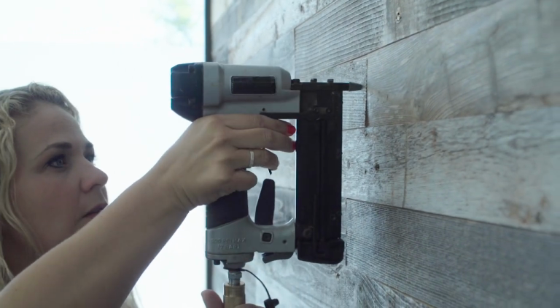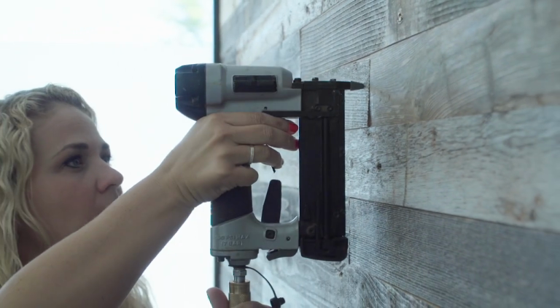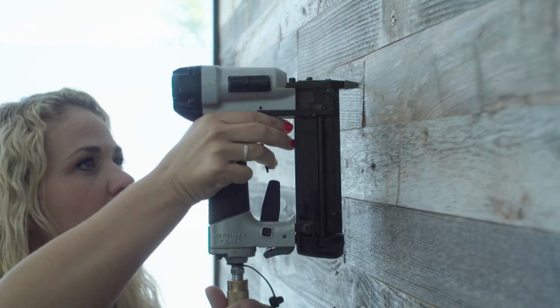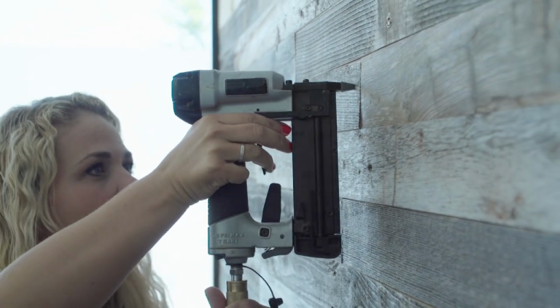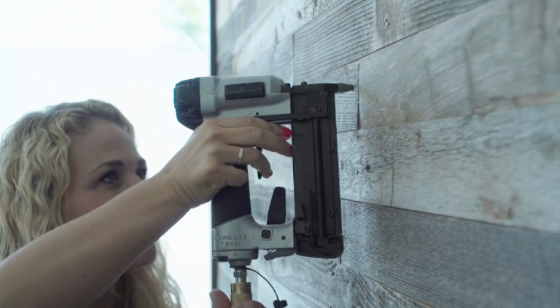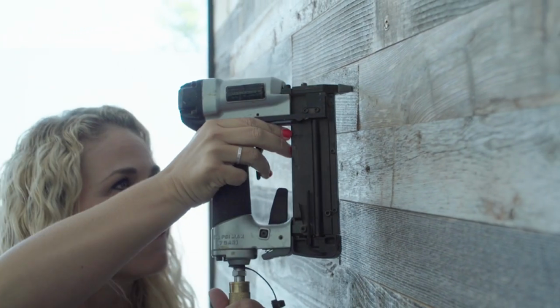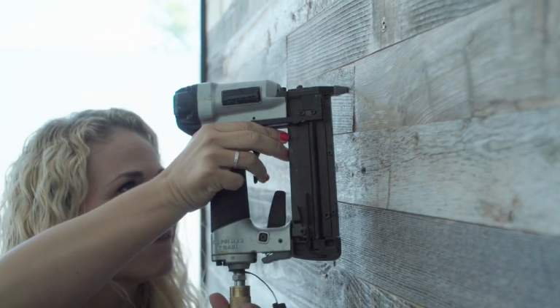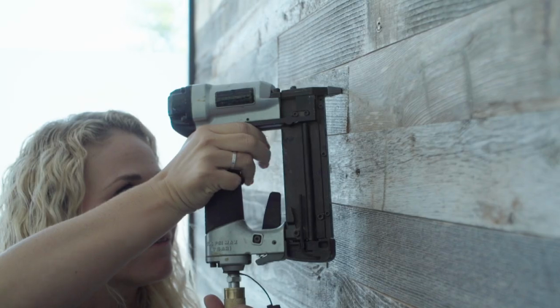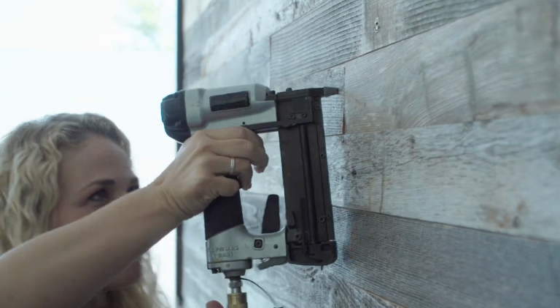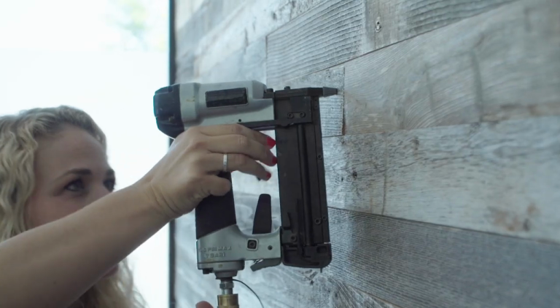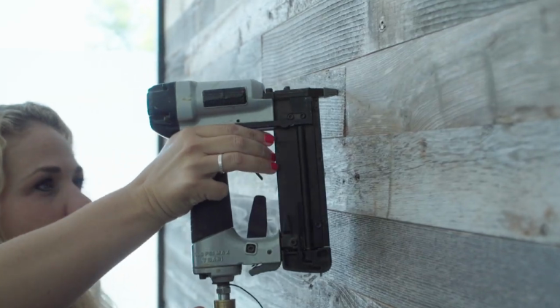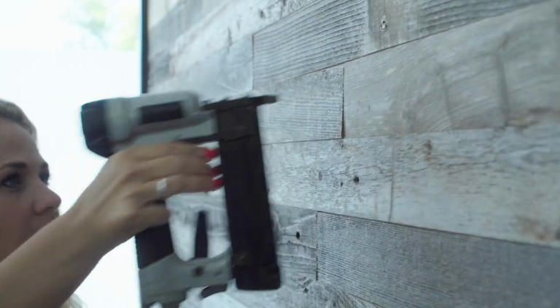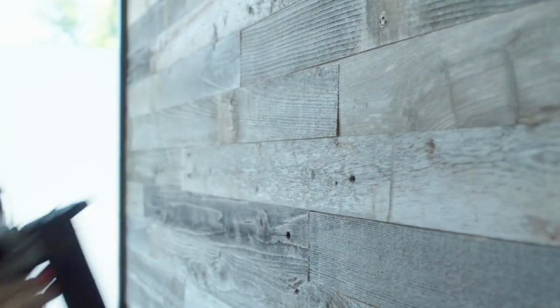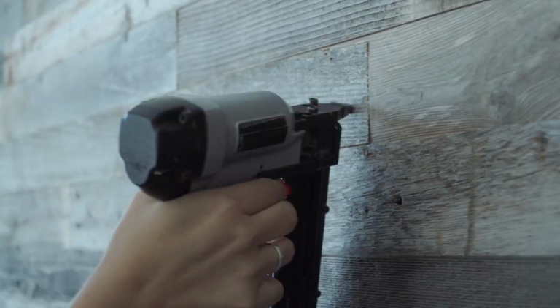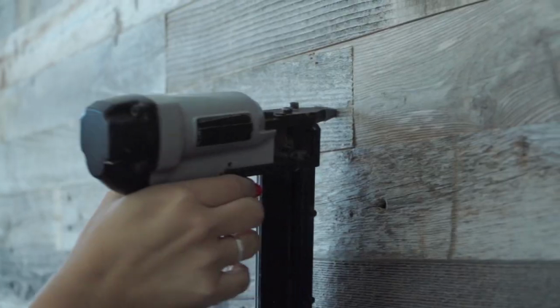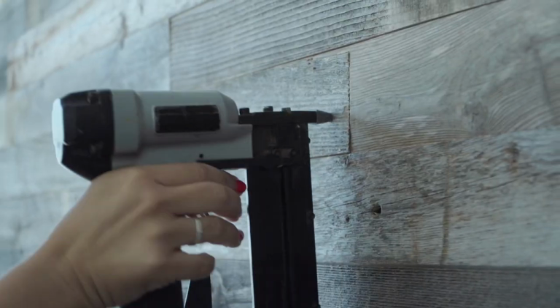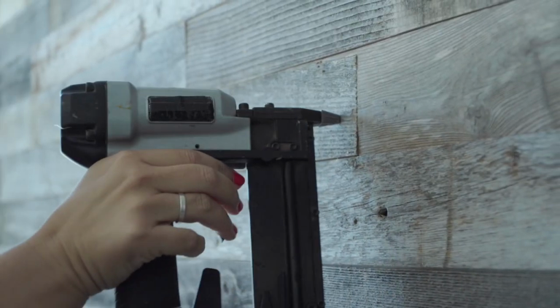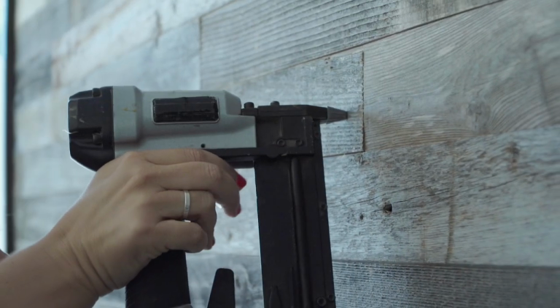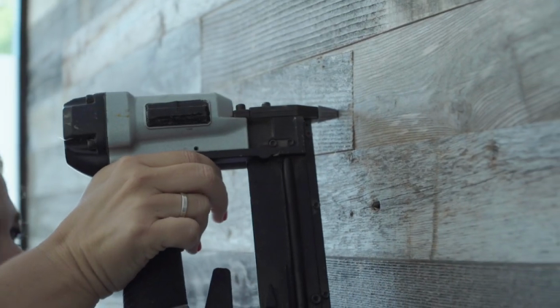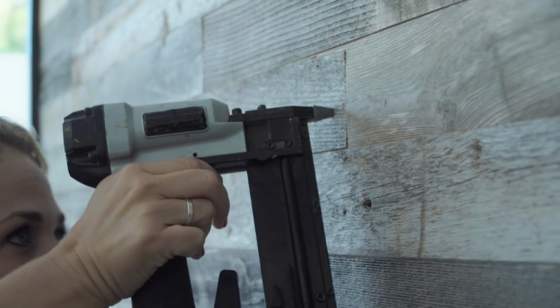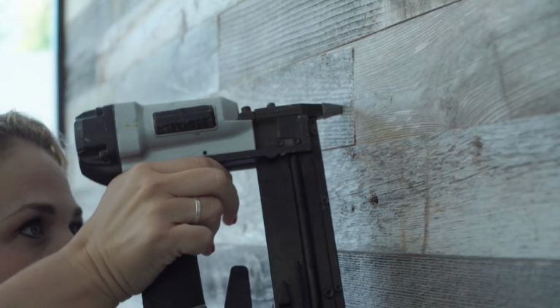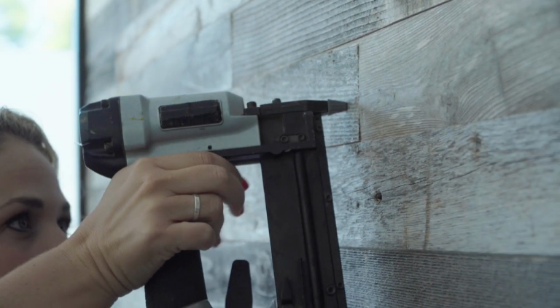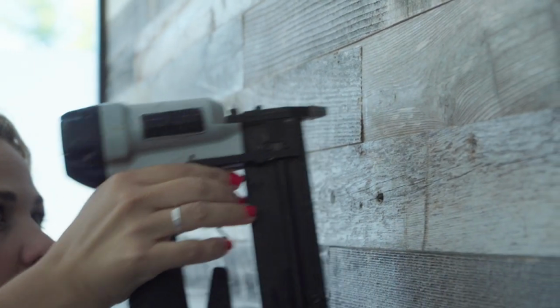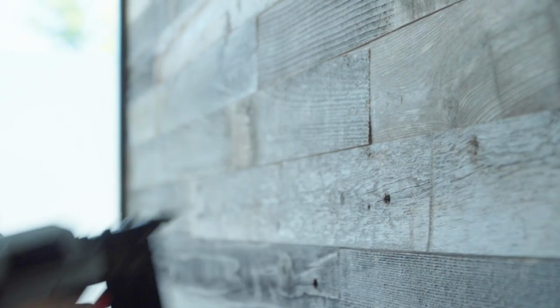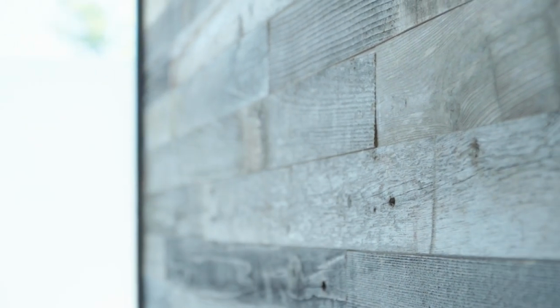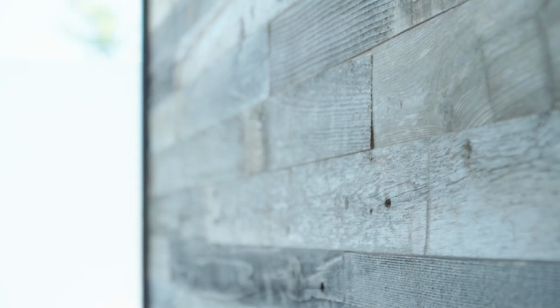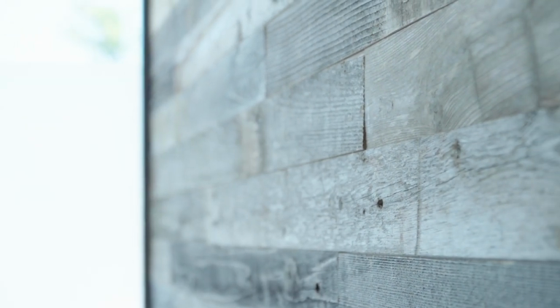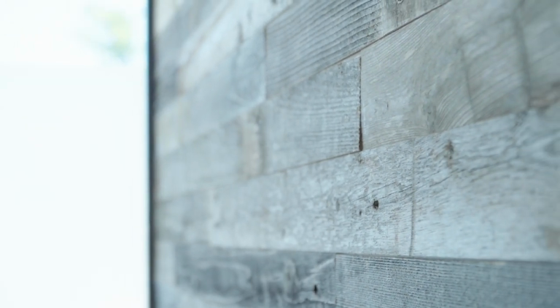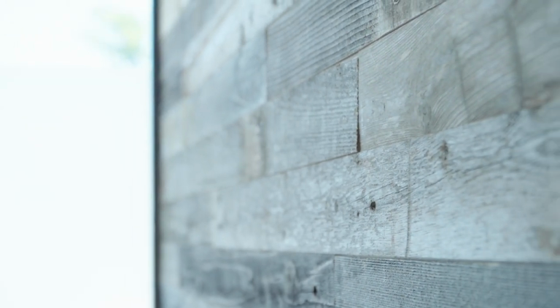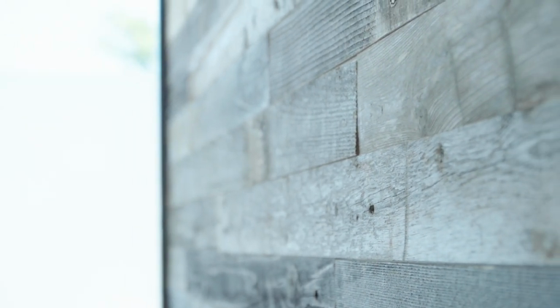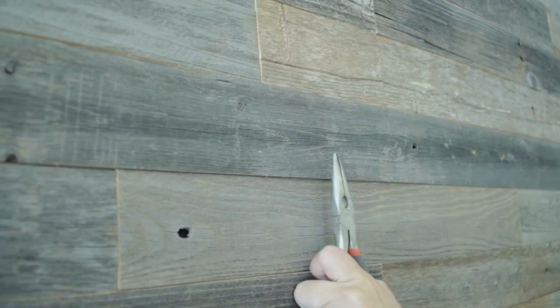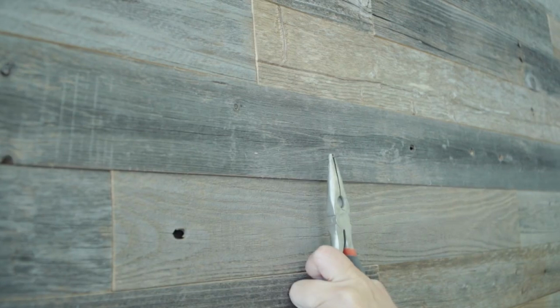If you have a small gauge pin nailer, shoot two nails through the board and into the drywall at alternating angles to keep the plank.